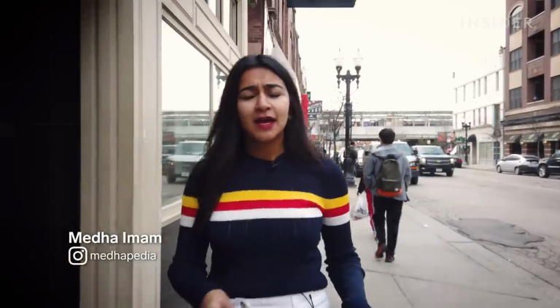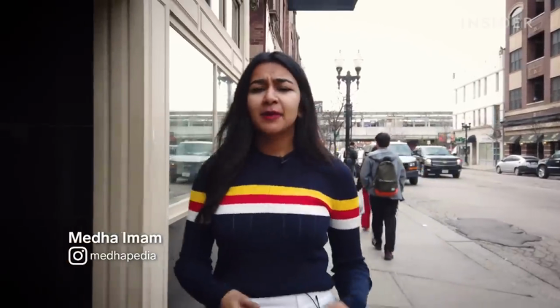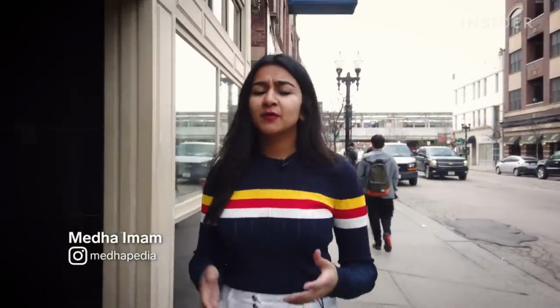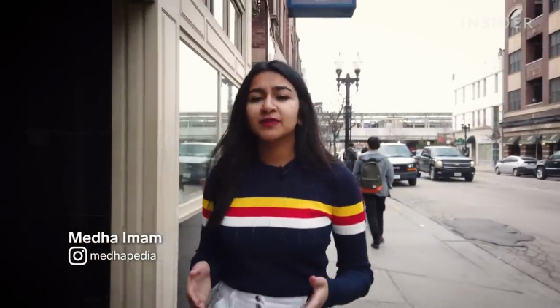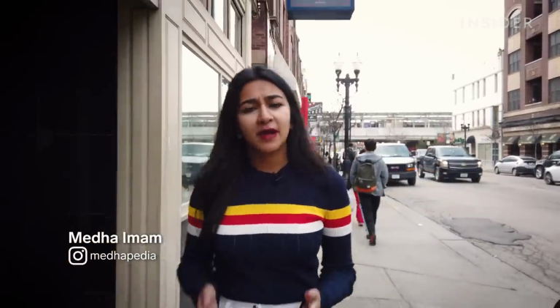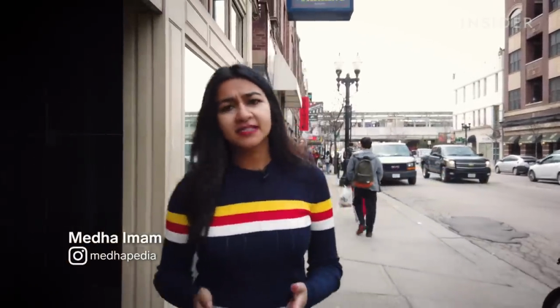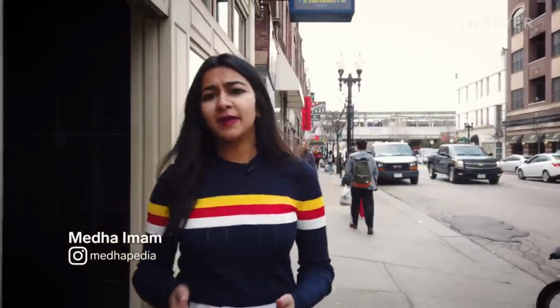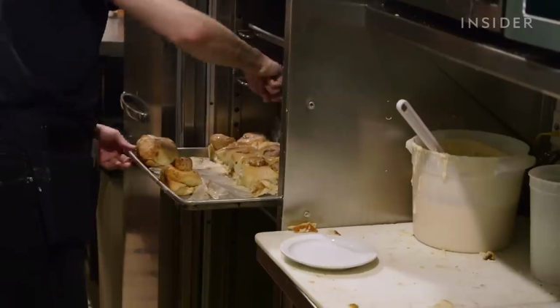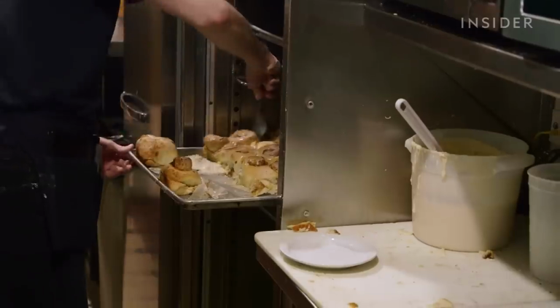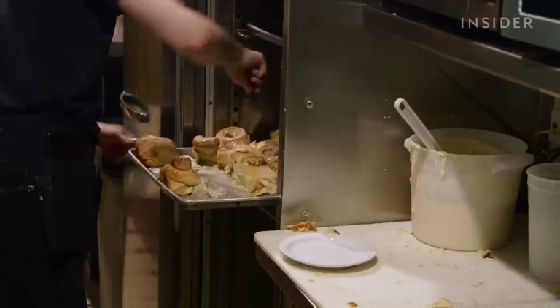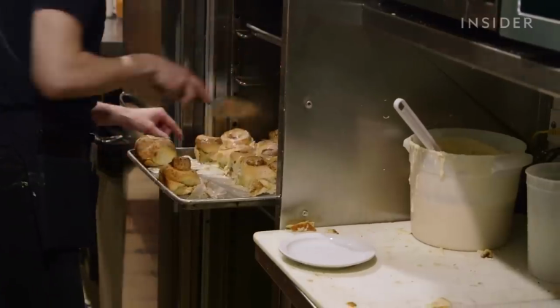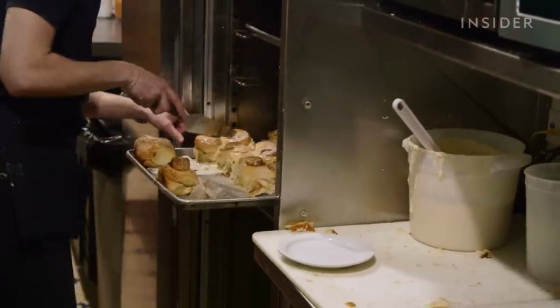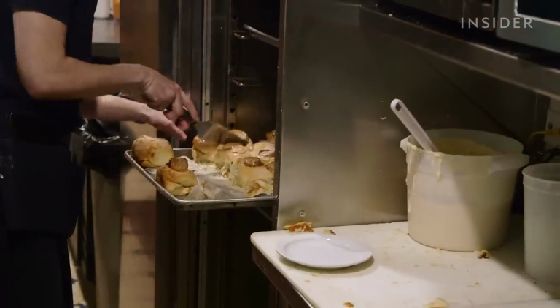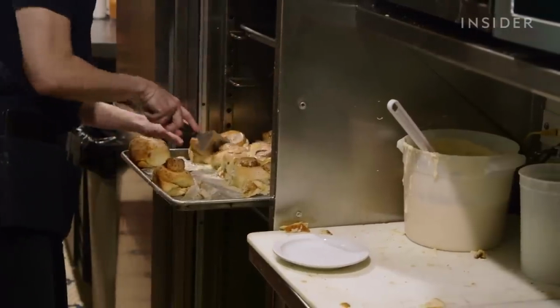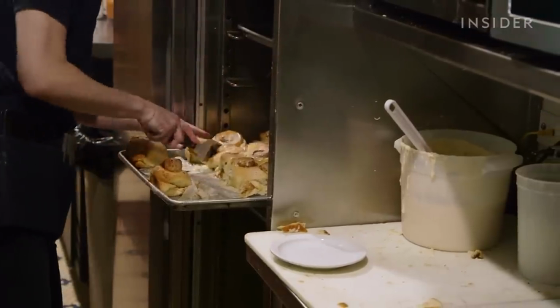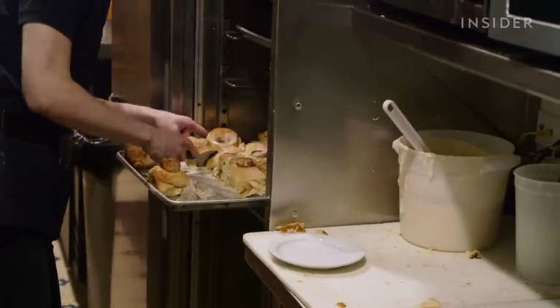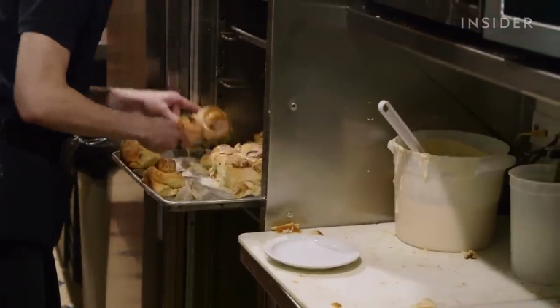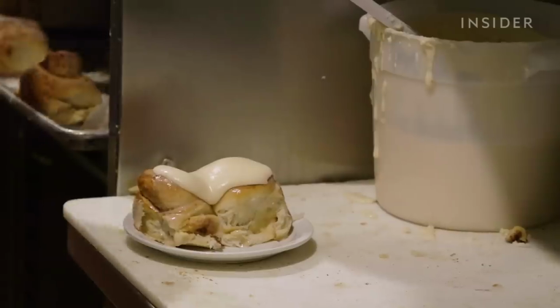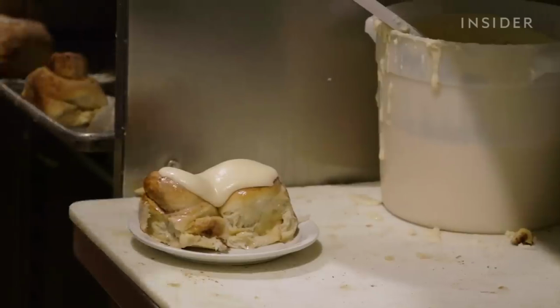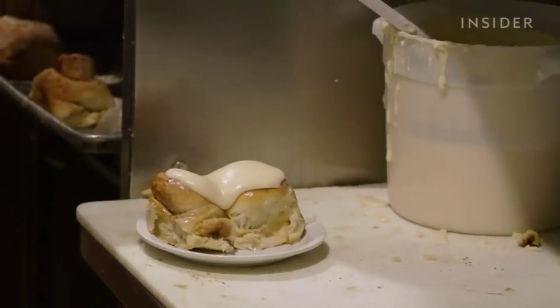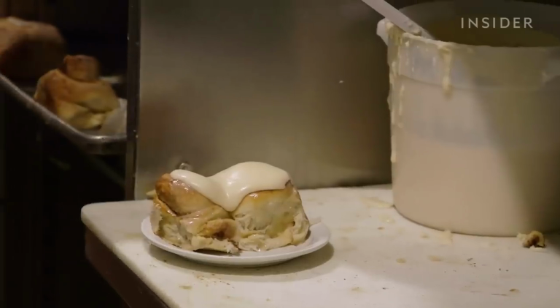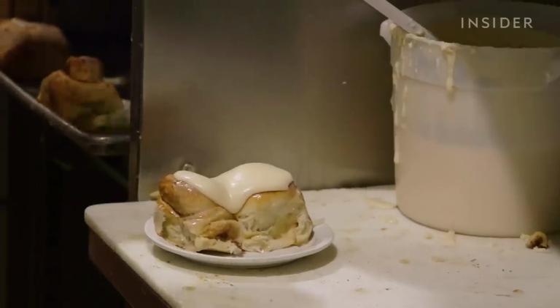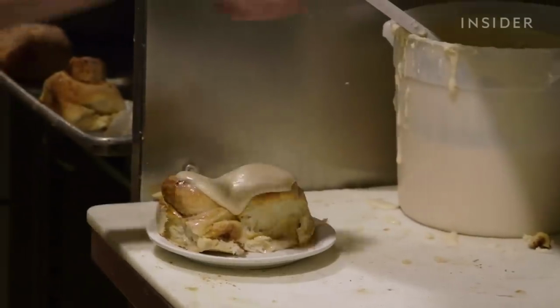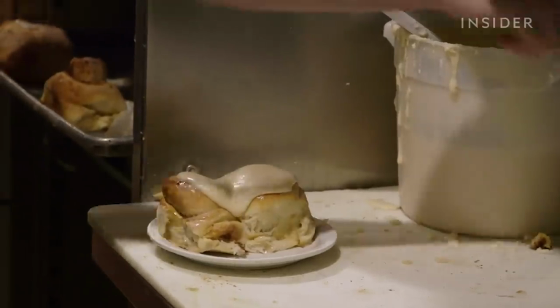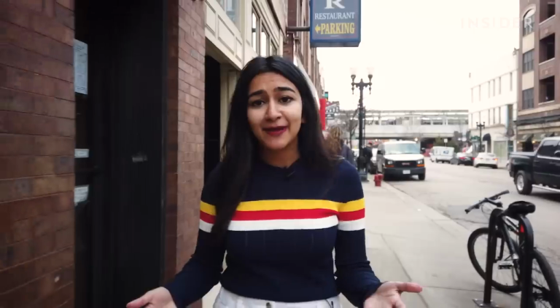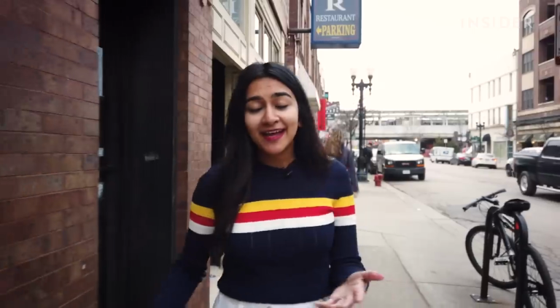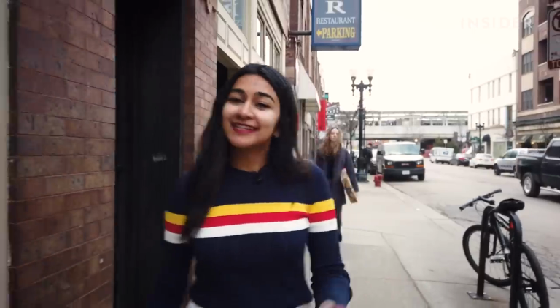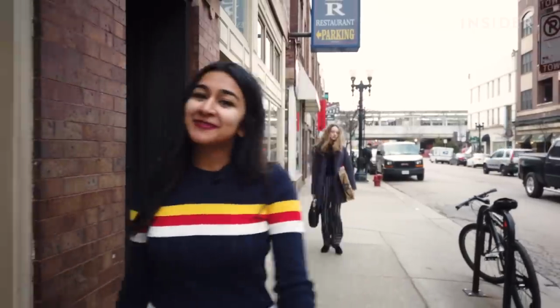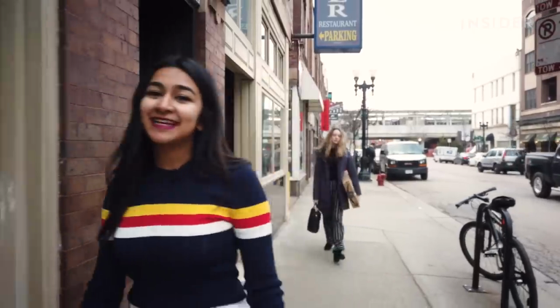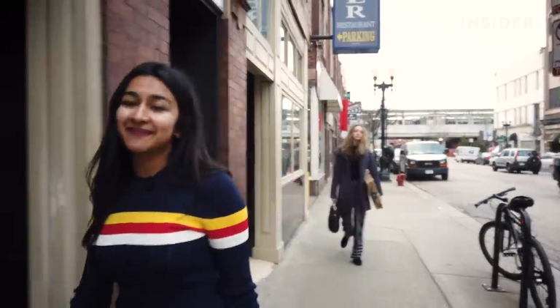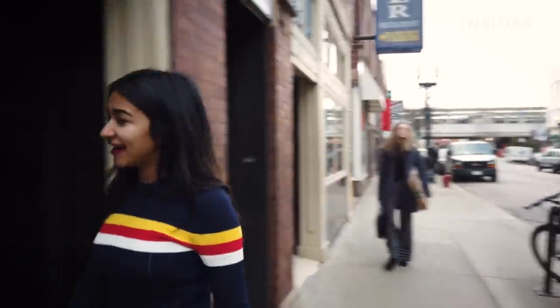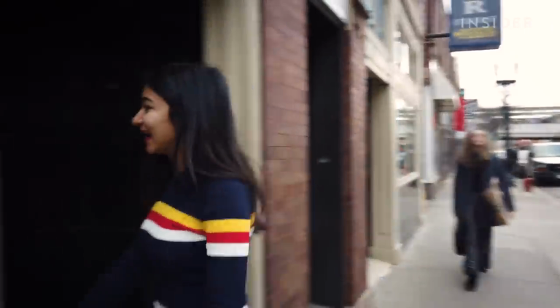But with the rise of bakery giants, how has this mom and pop shop stood the test of time? Let's go inside and find out.